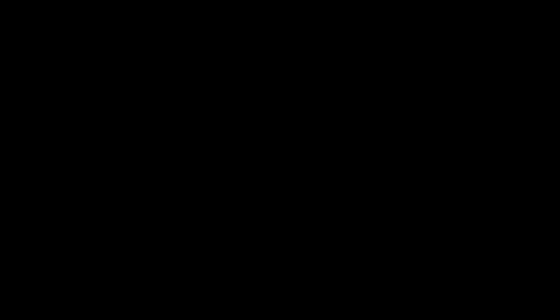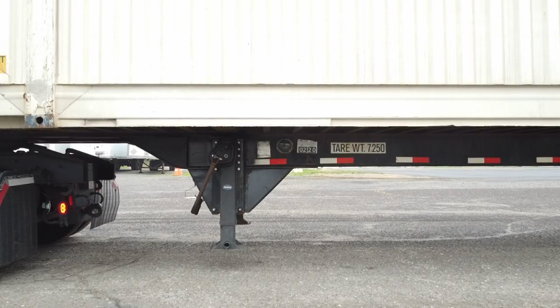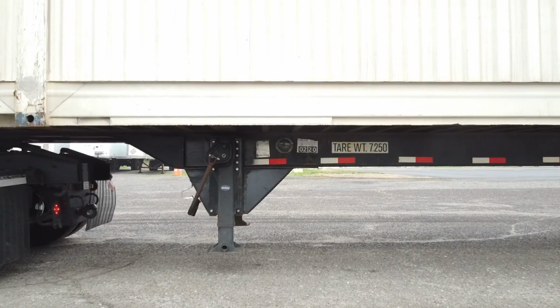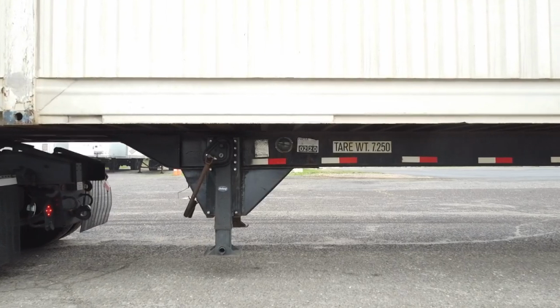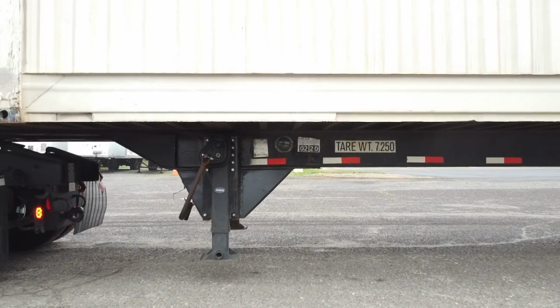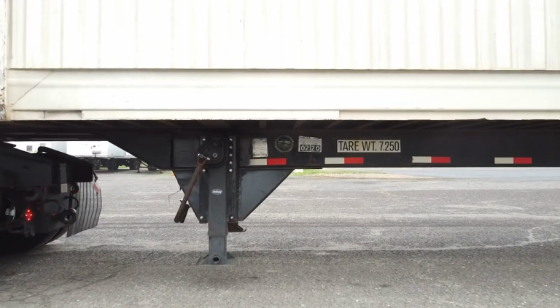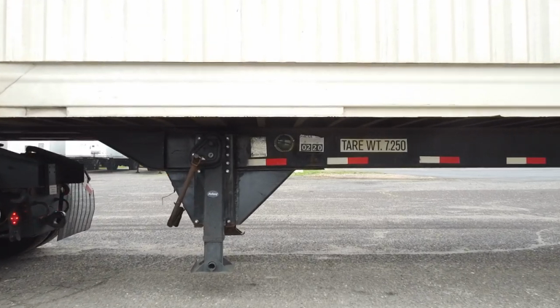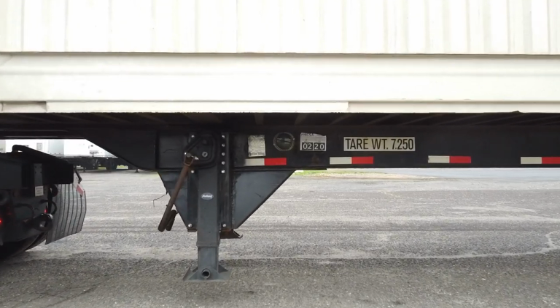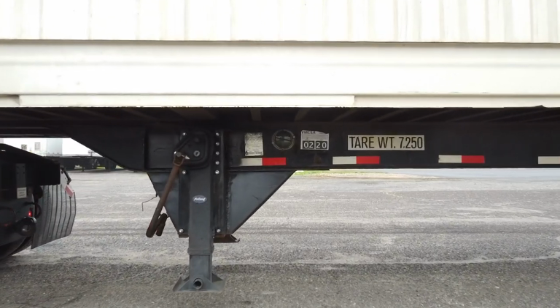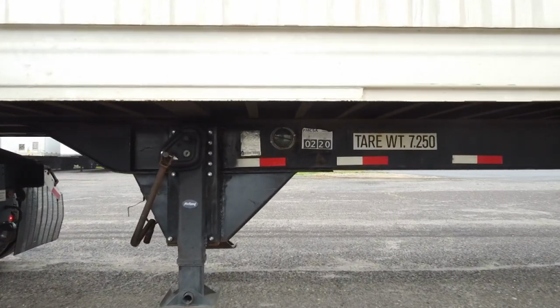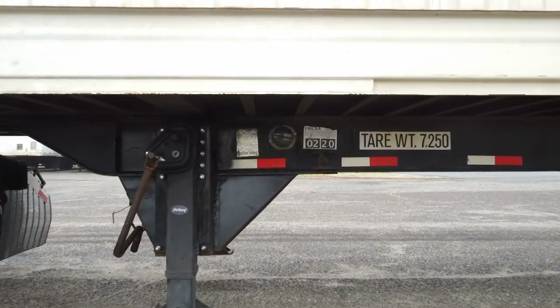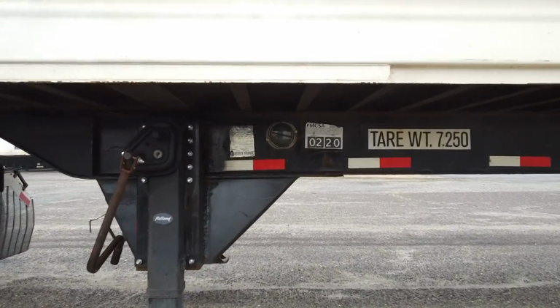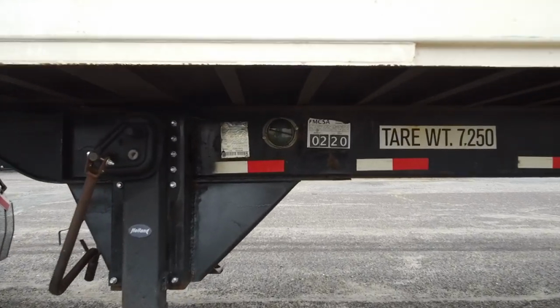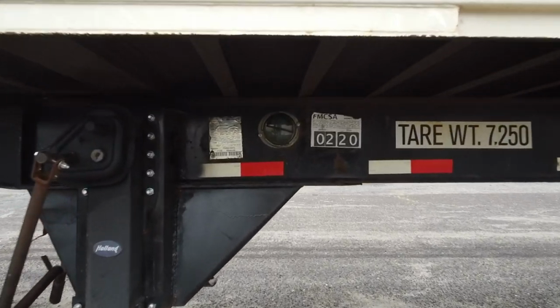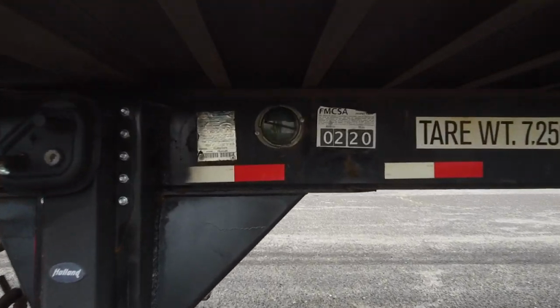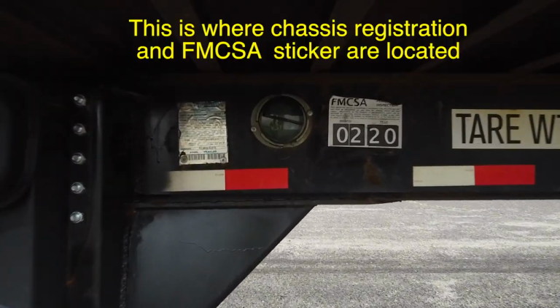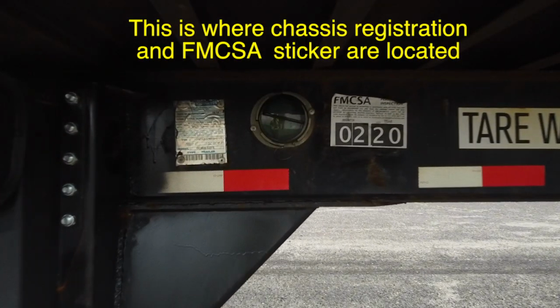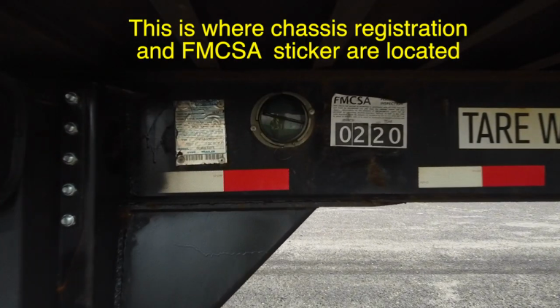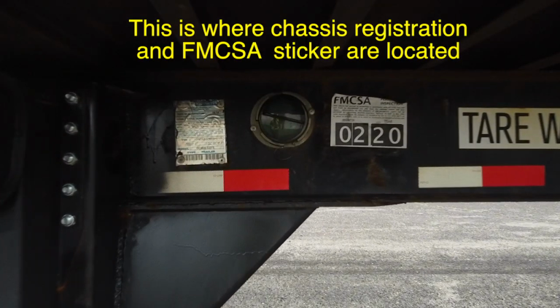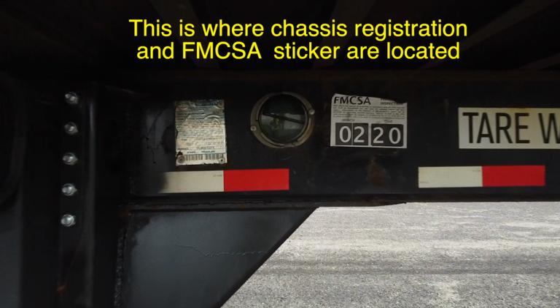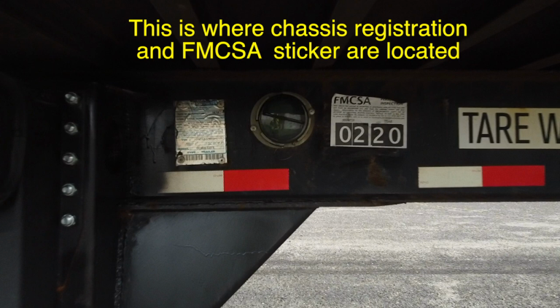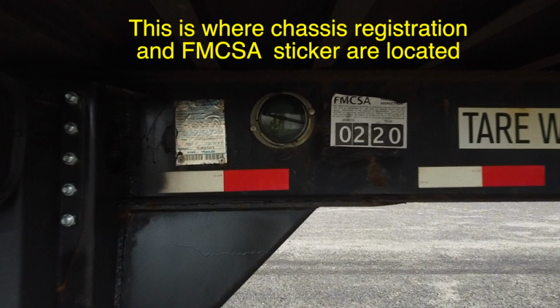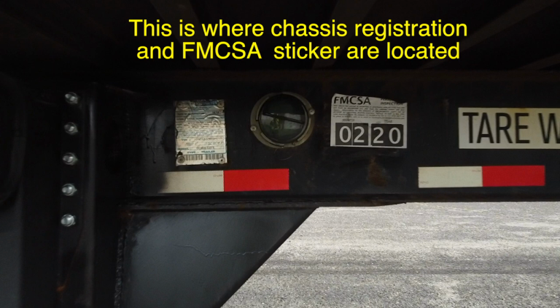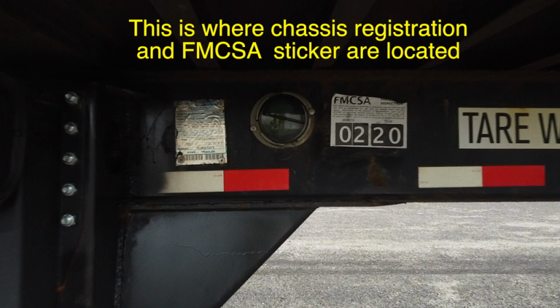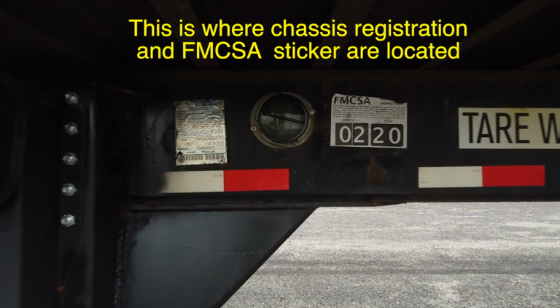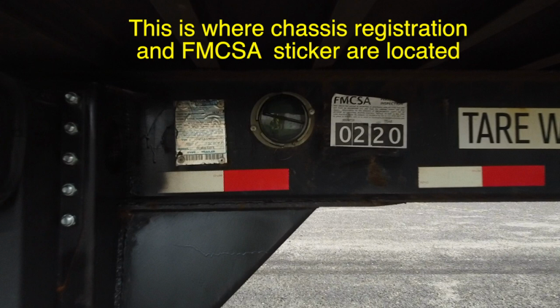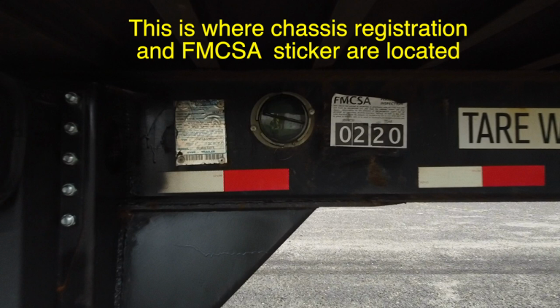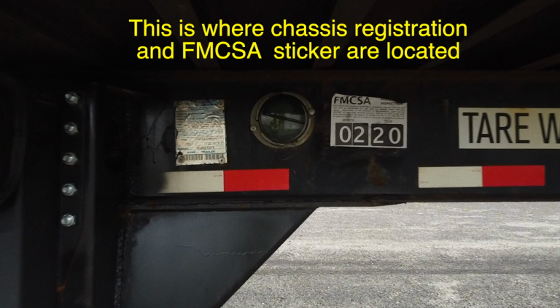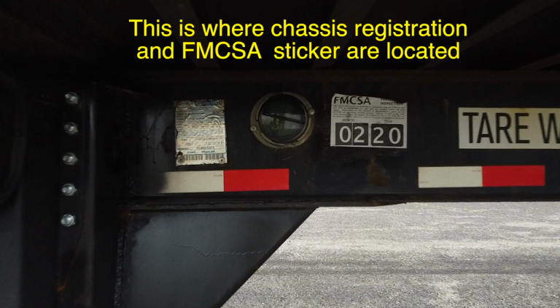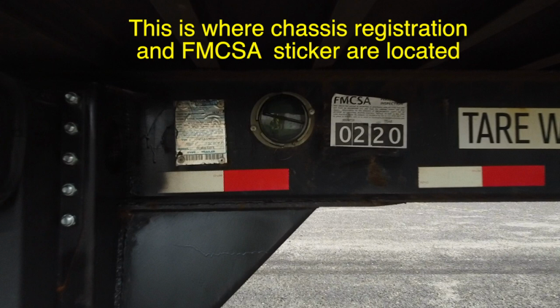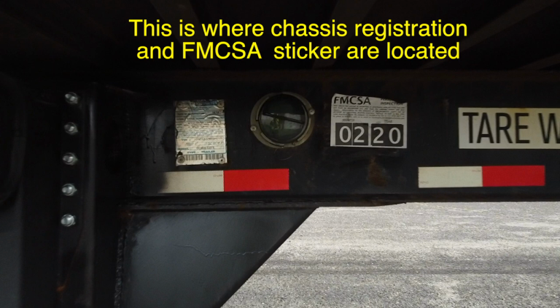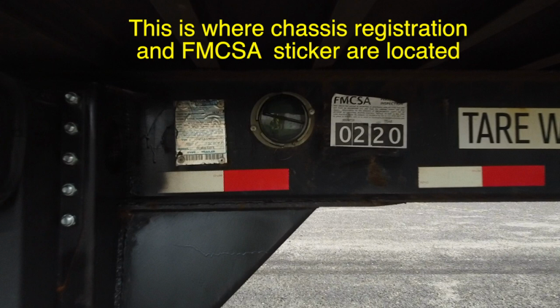Your trailer registration and FMCSA sticker are on the chassis near the landing gear.